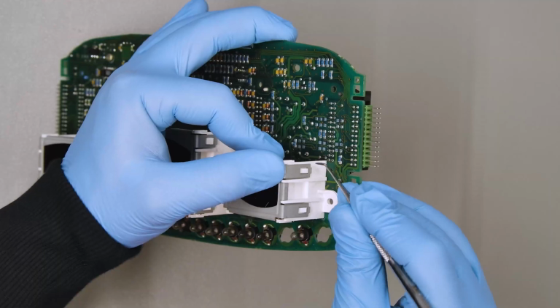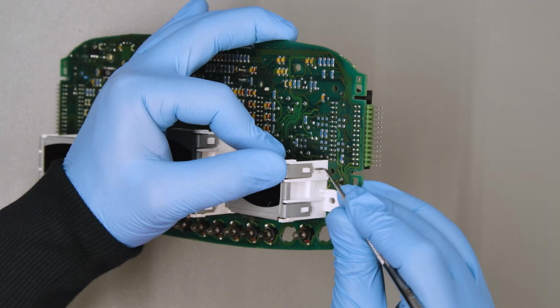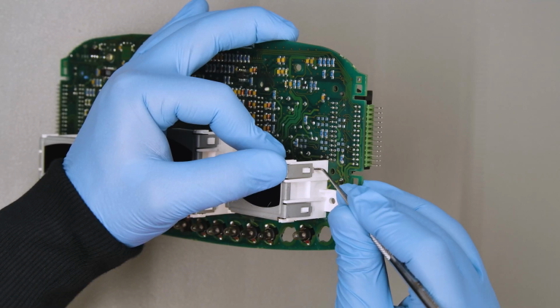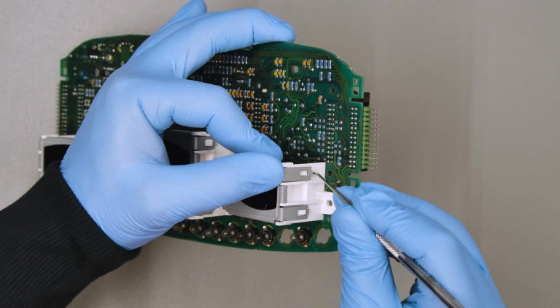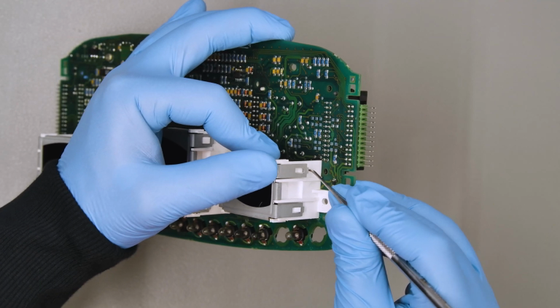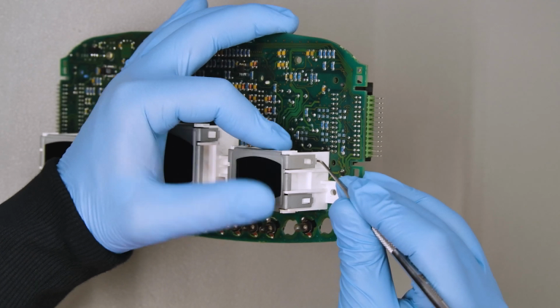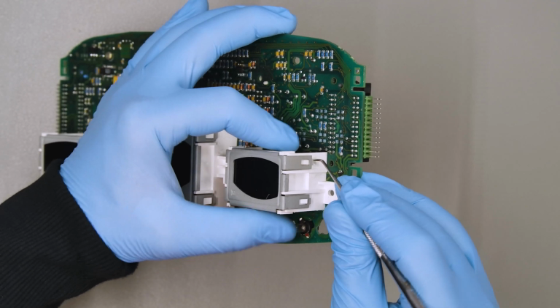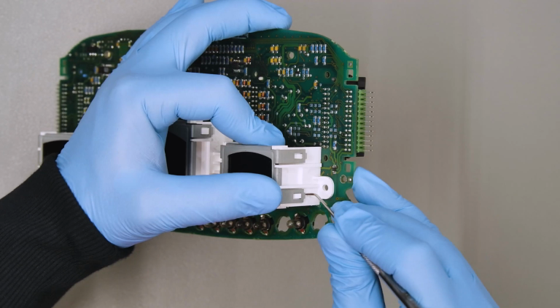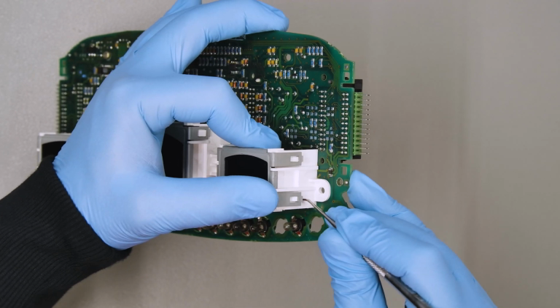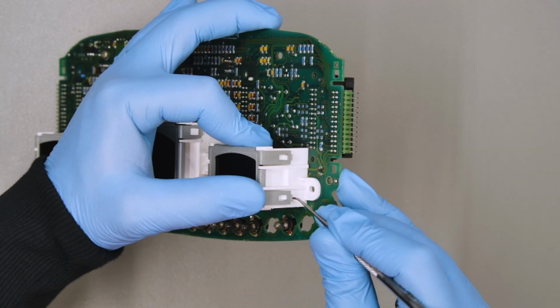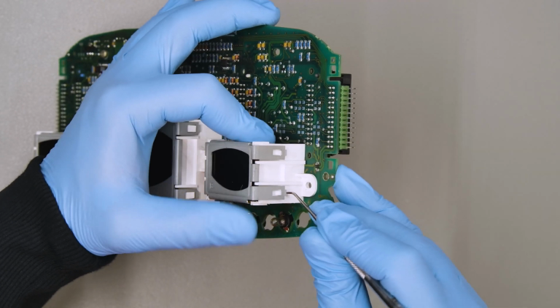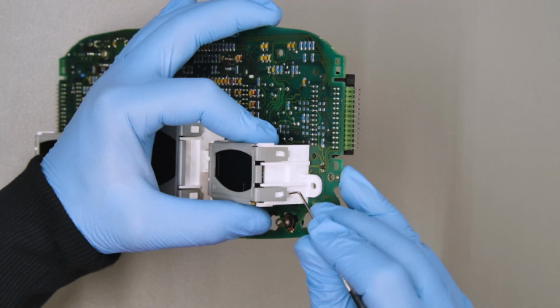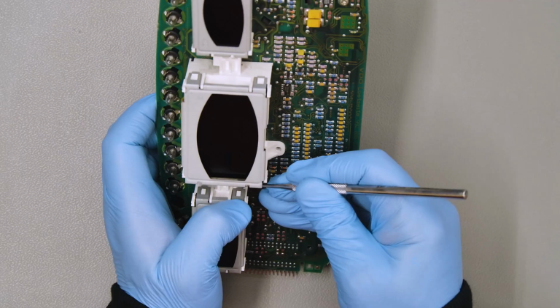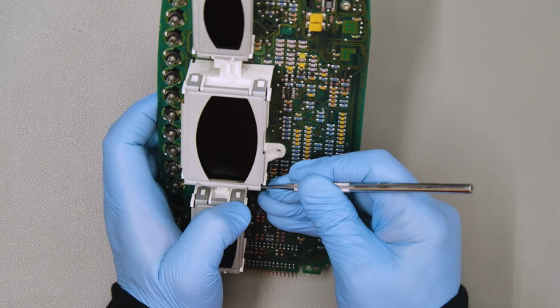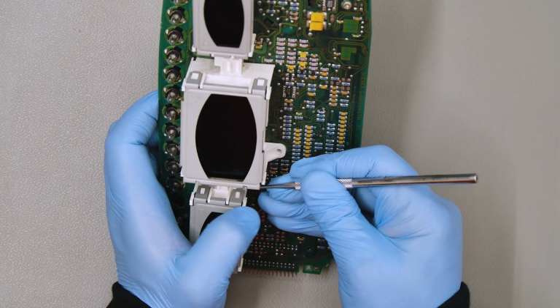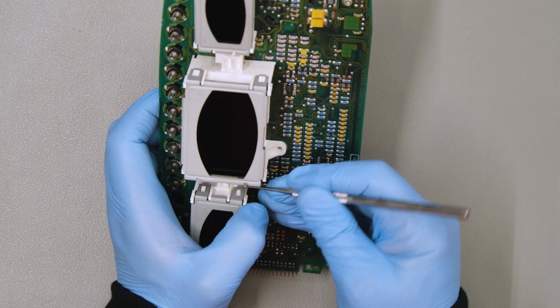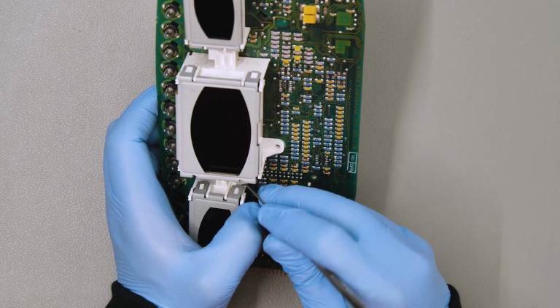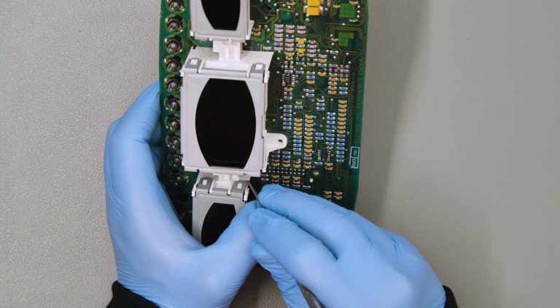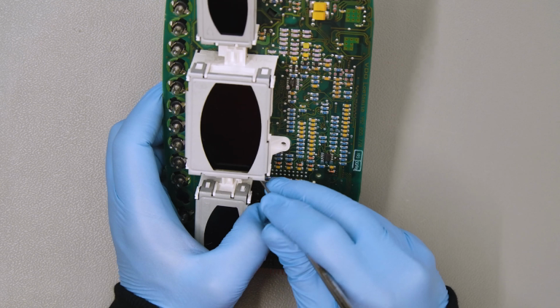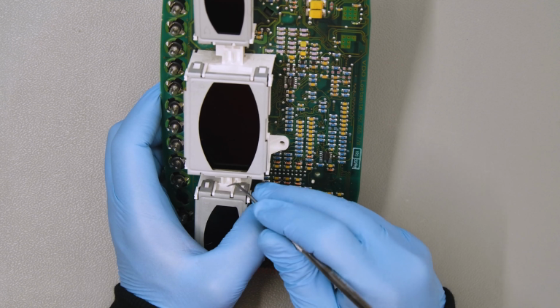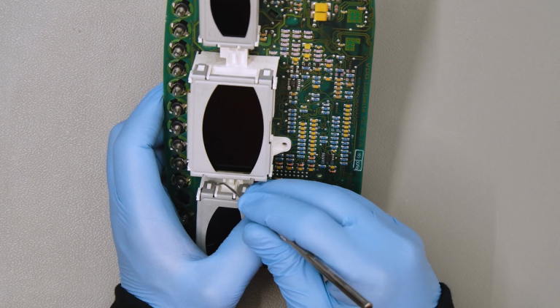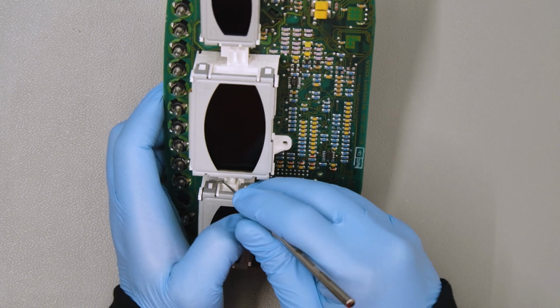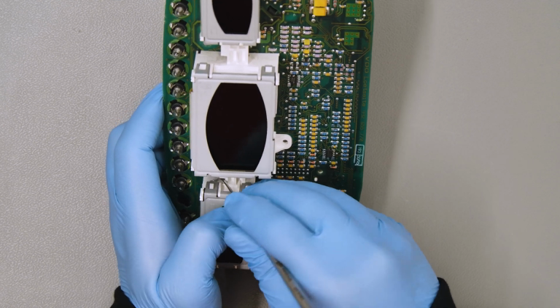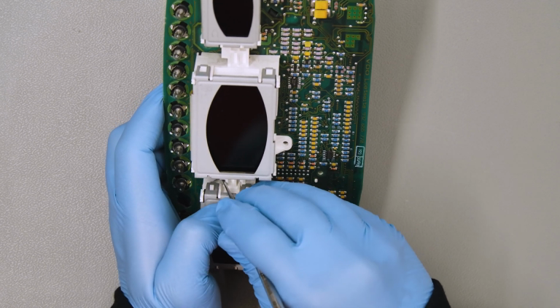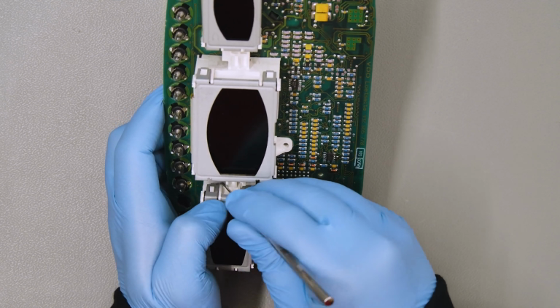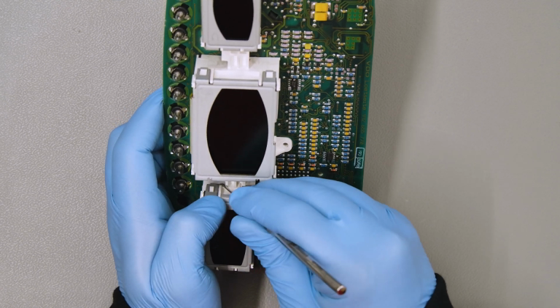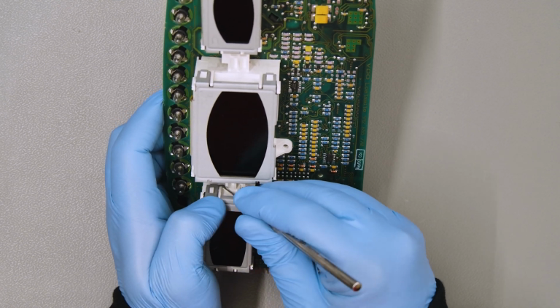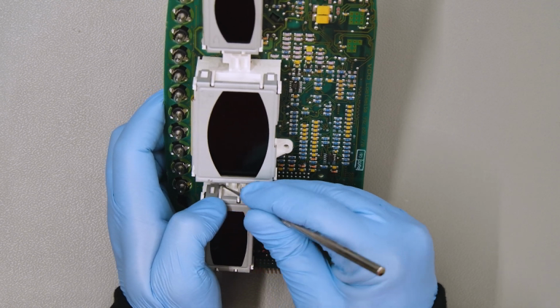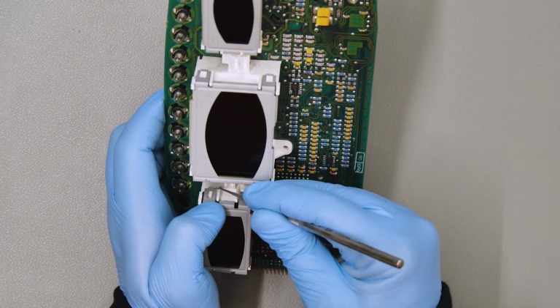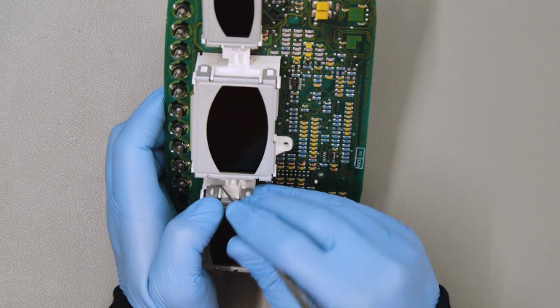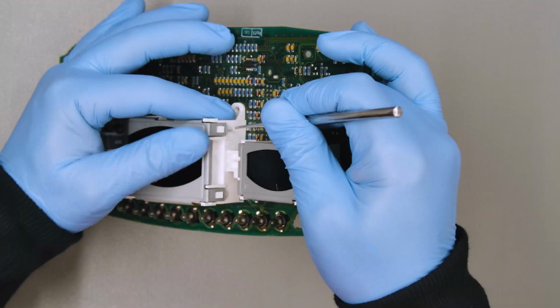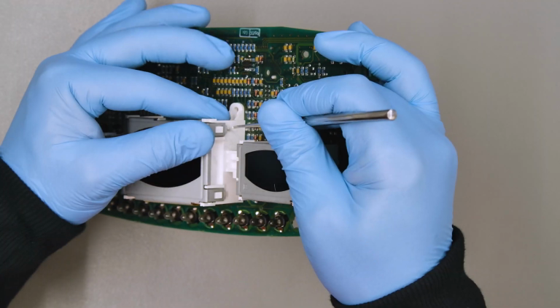With the curved tip tool unhook and take off the metal frames securing the displays.